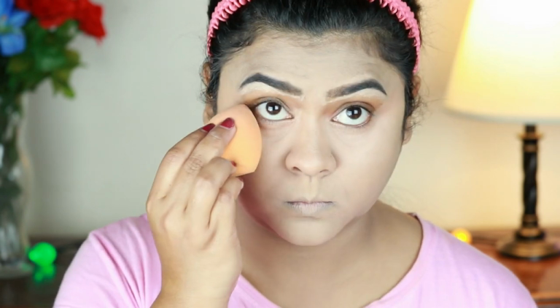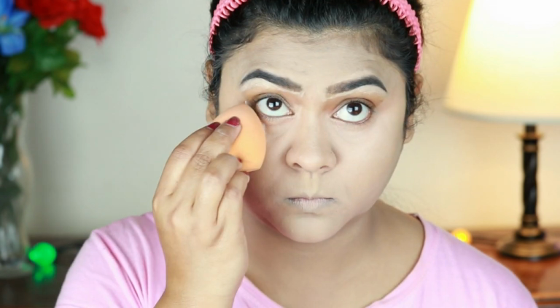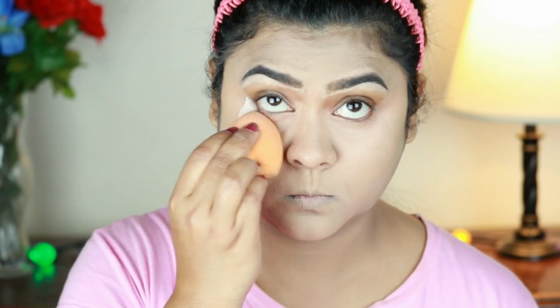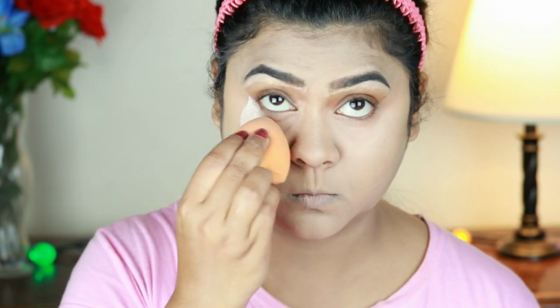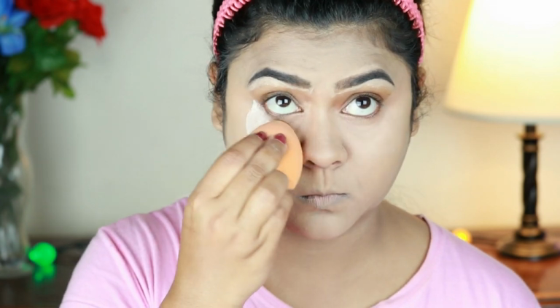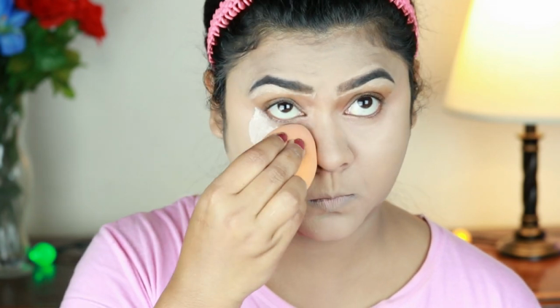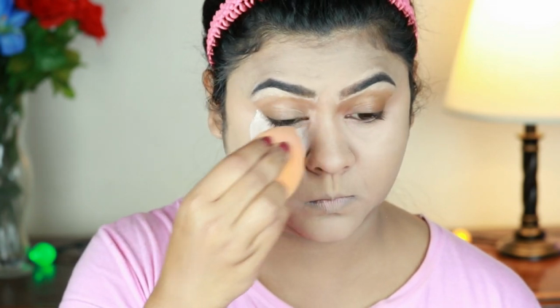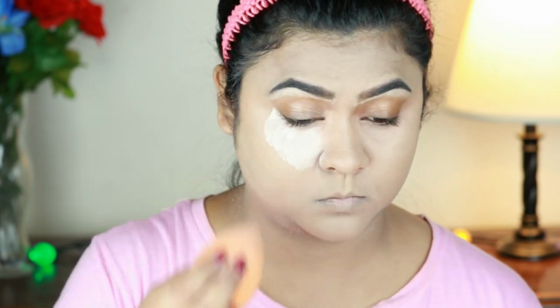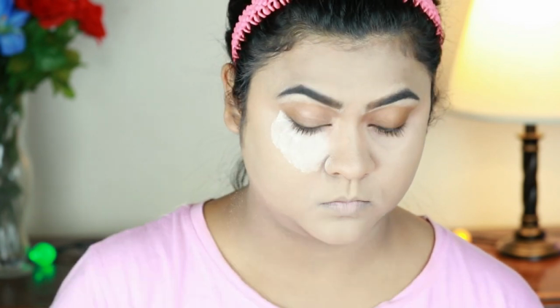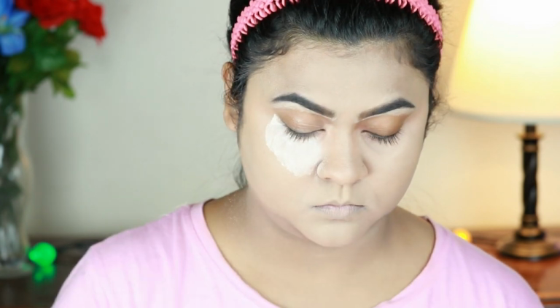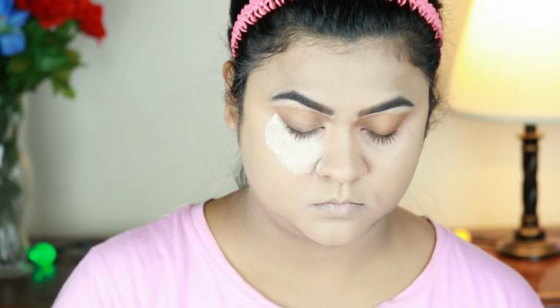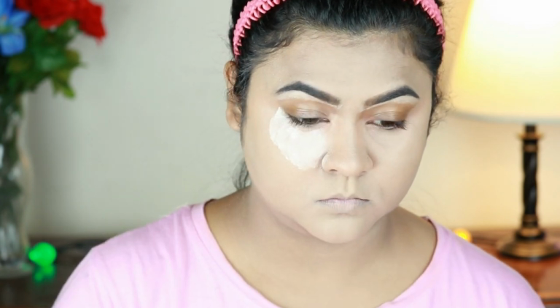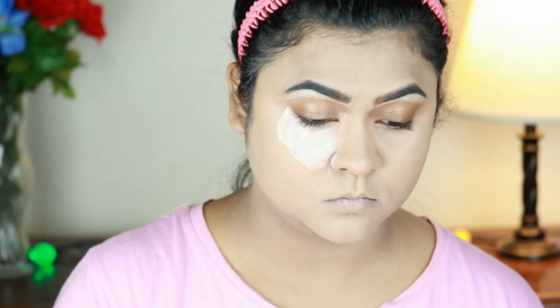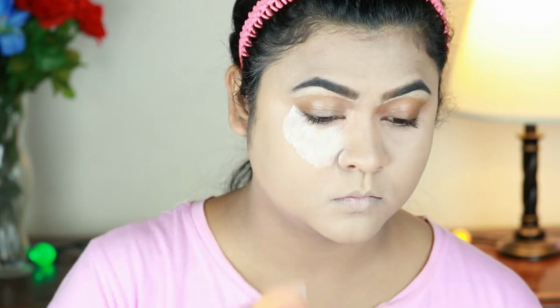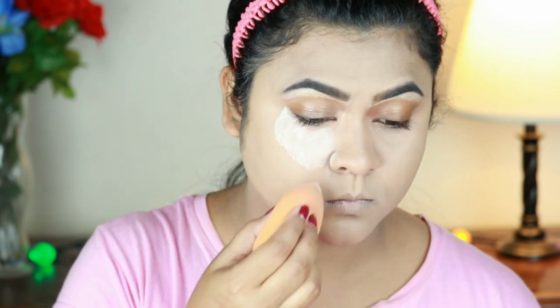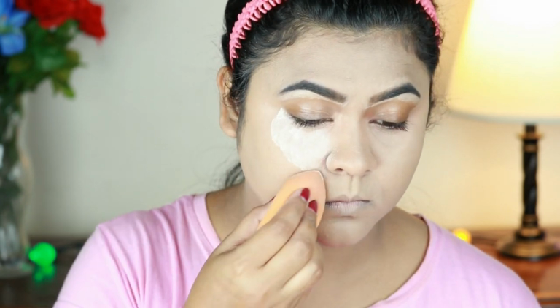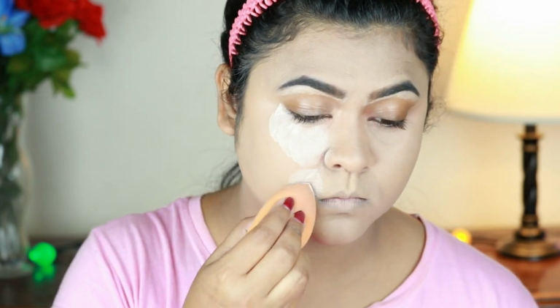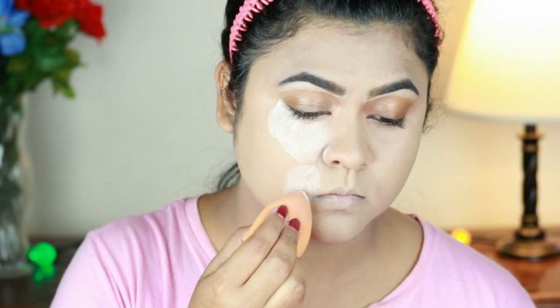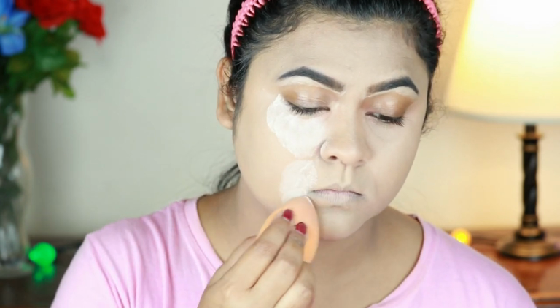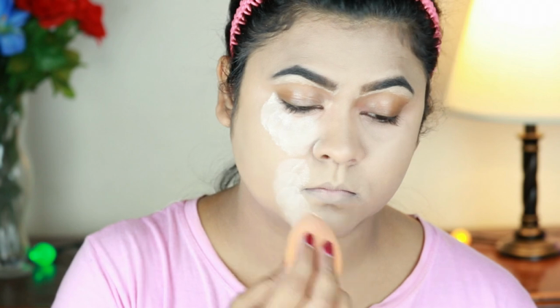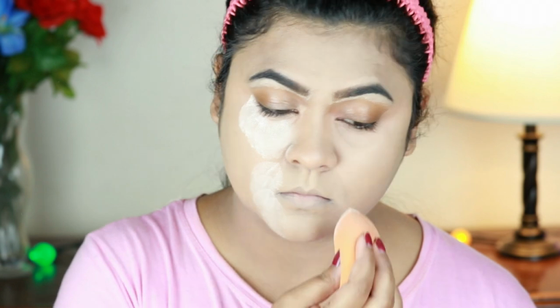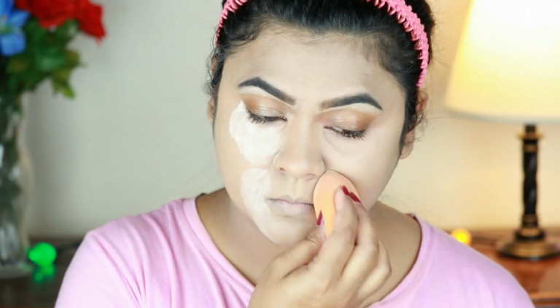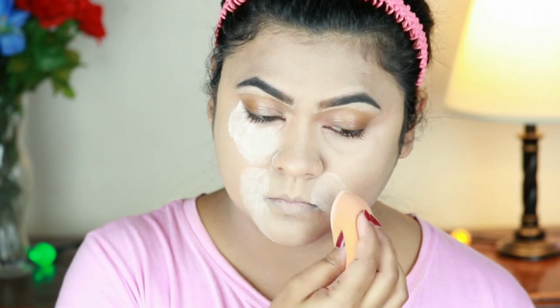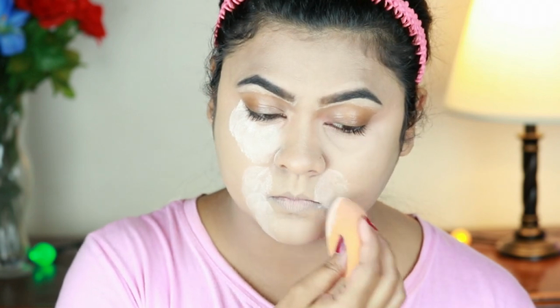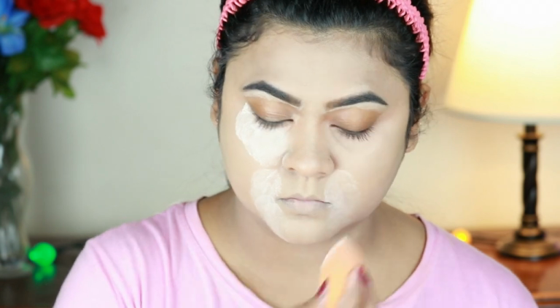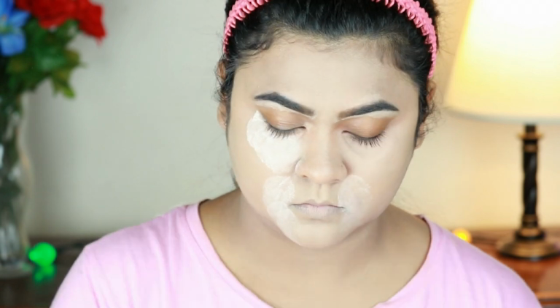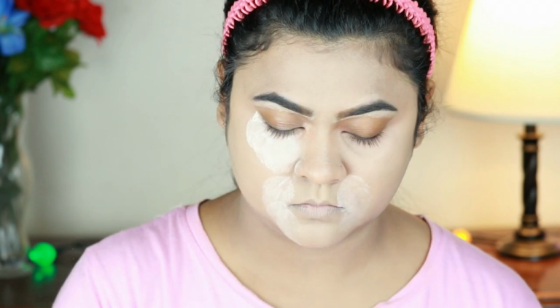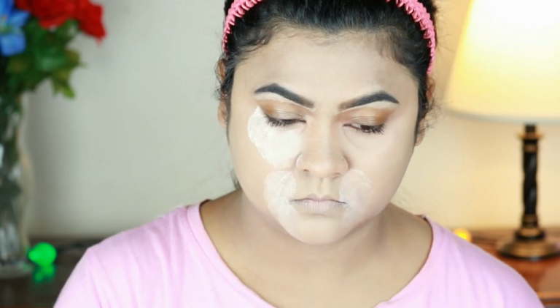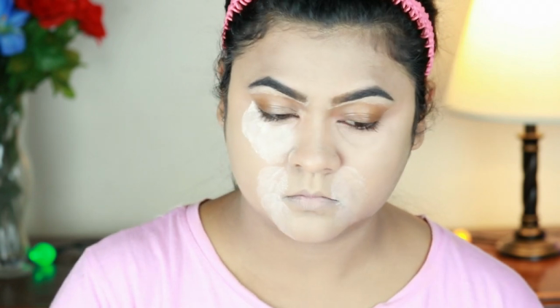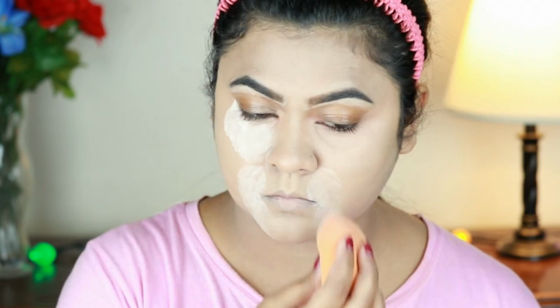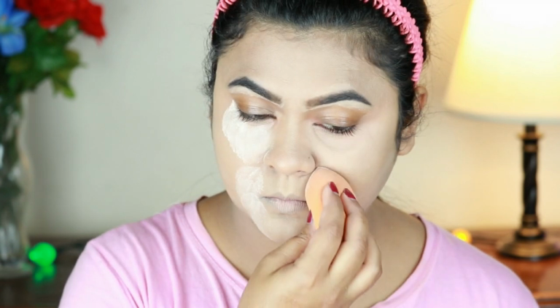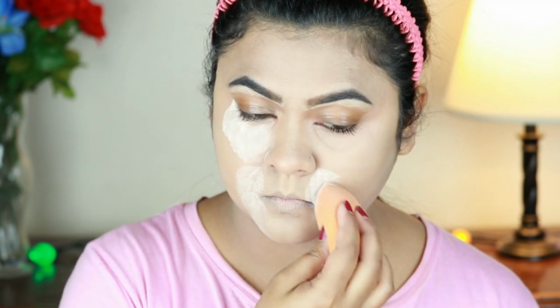For oily skin. Now I will apply the powder to my smile lines and under eyes to set them.